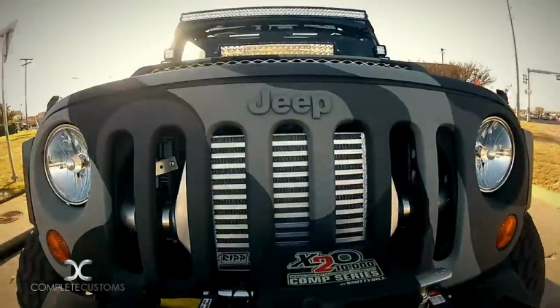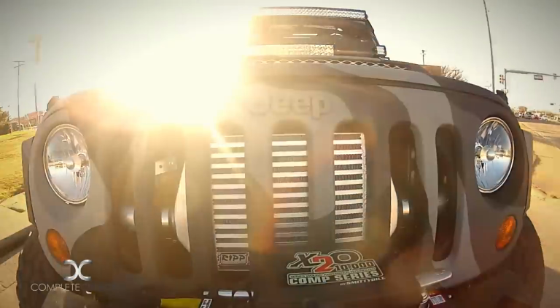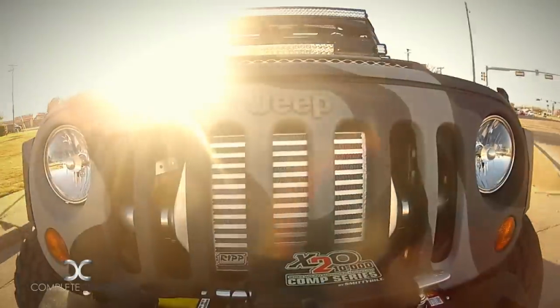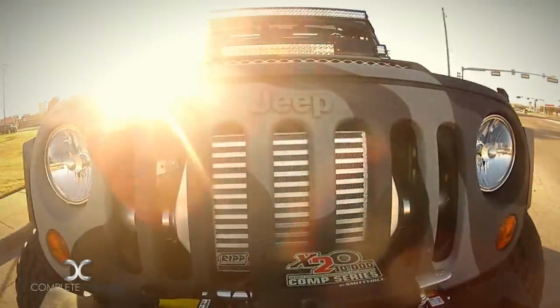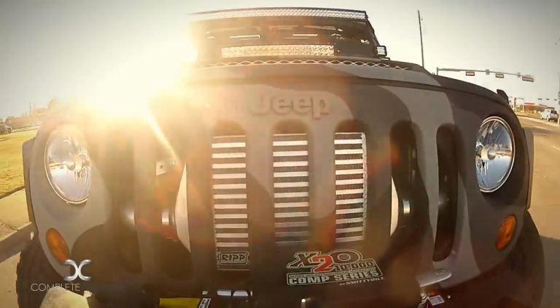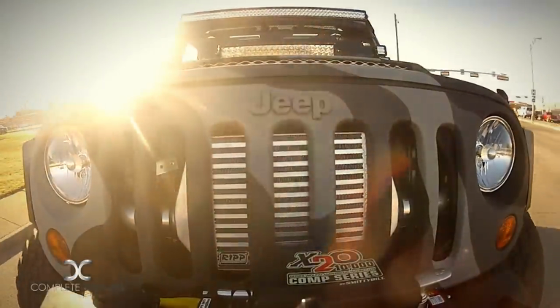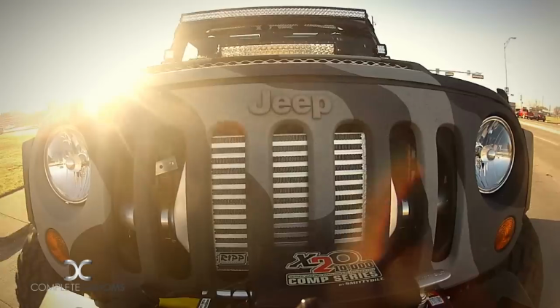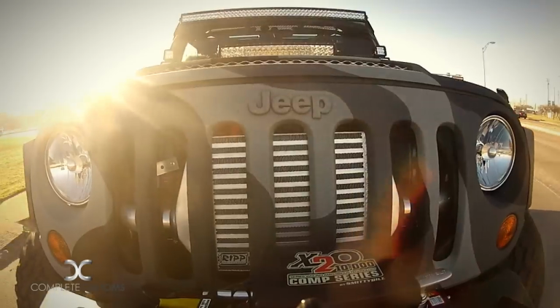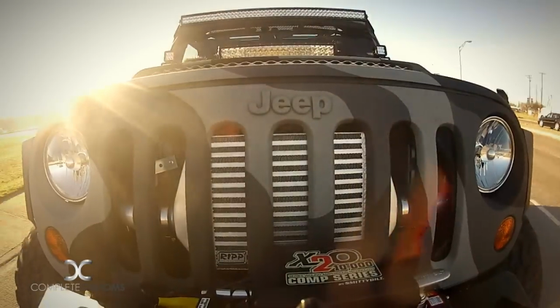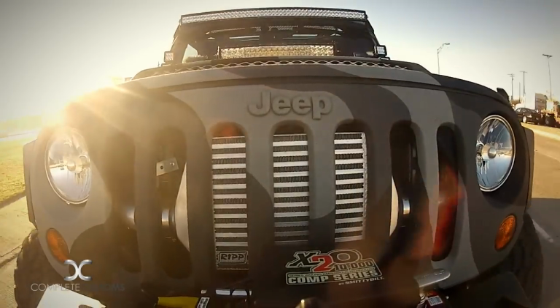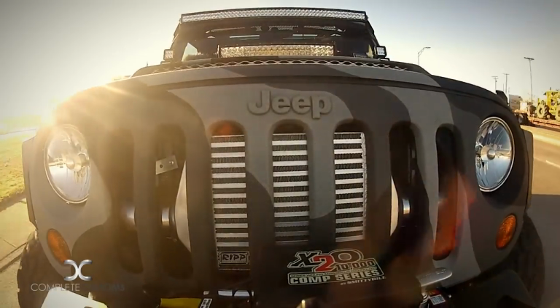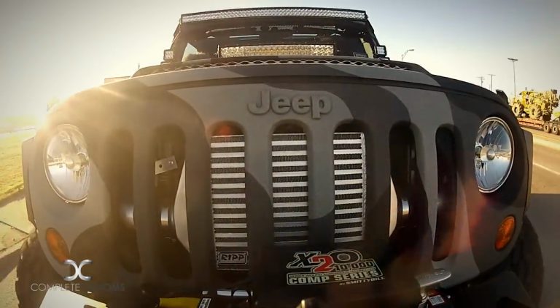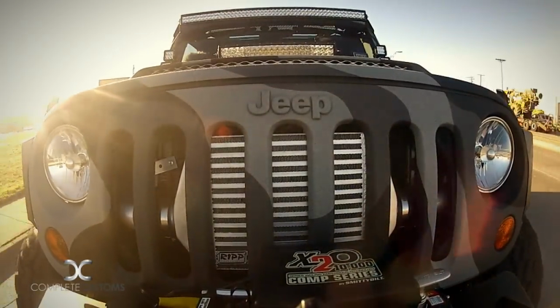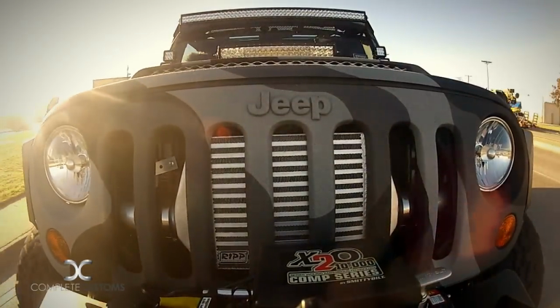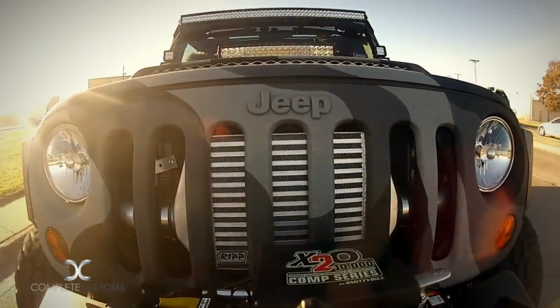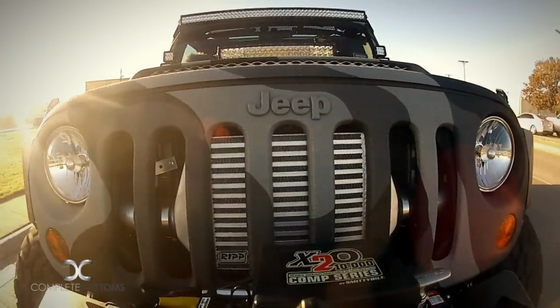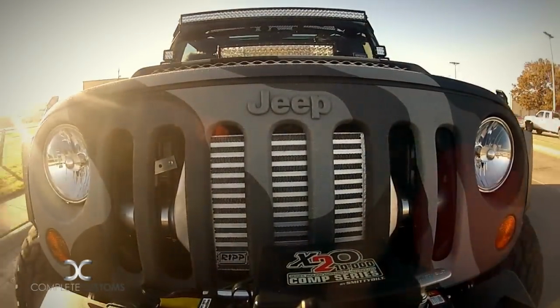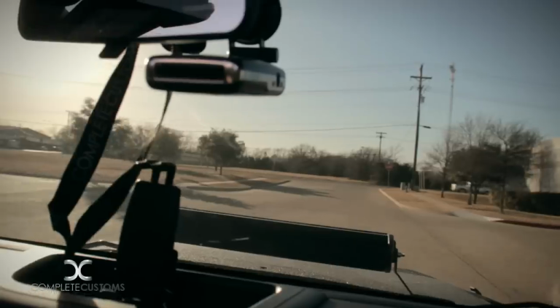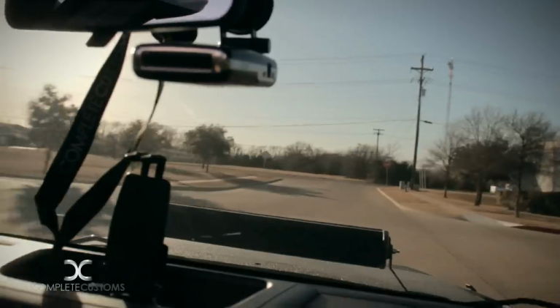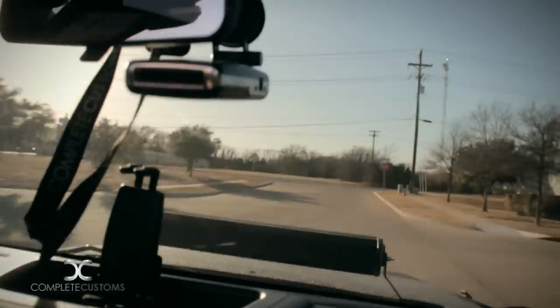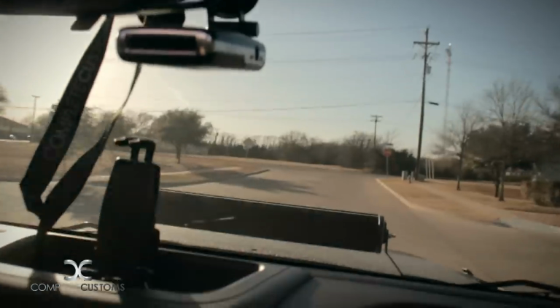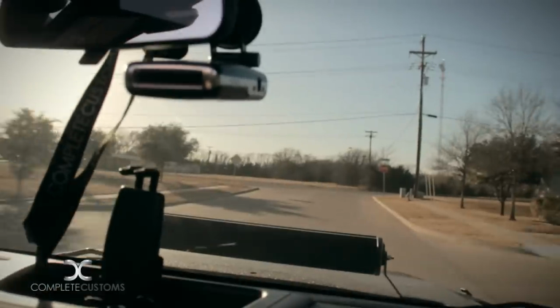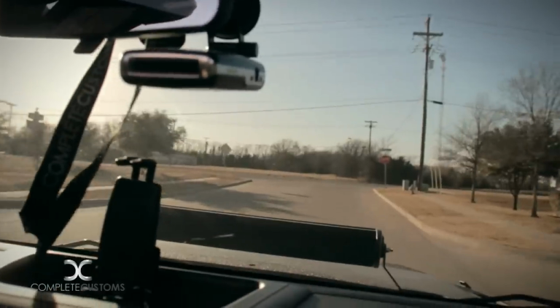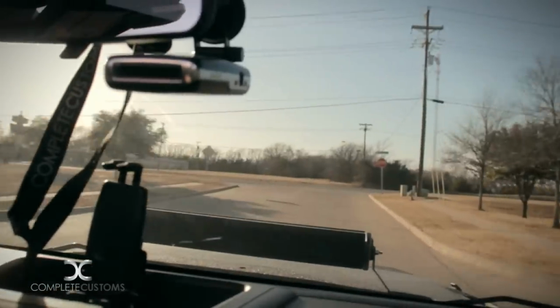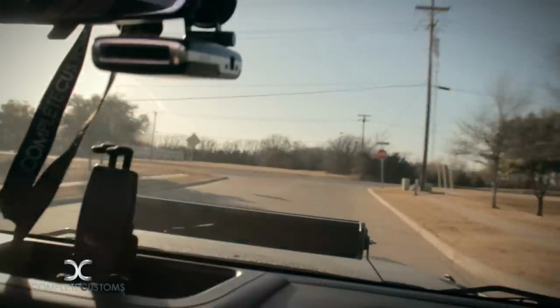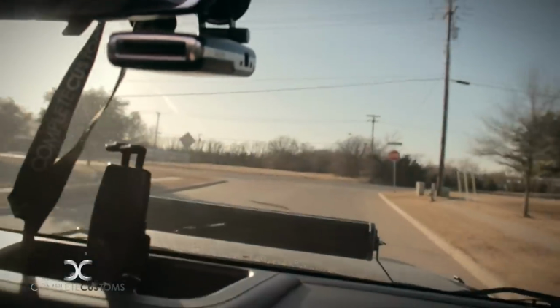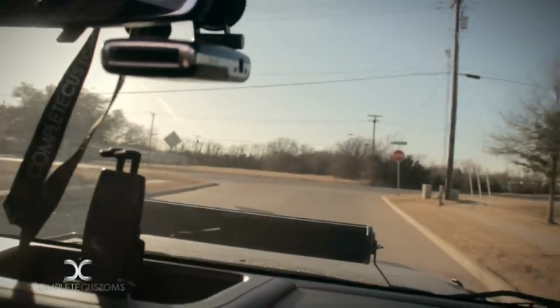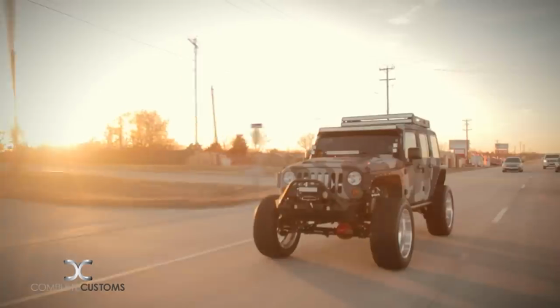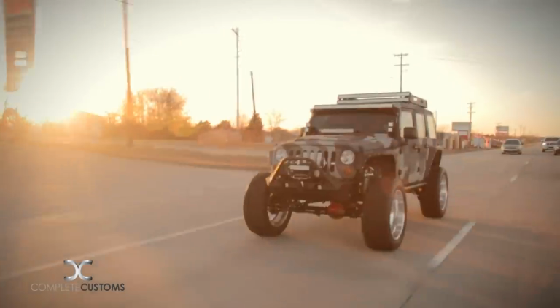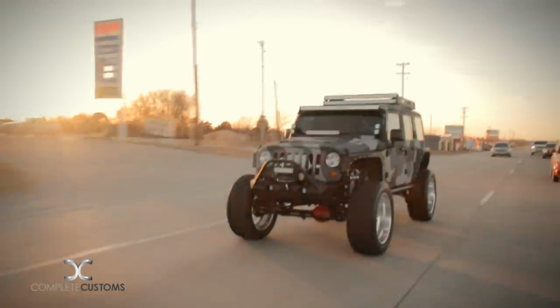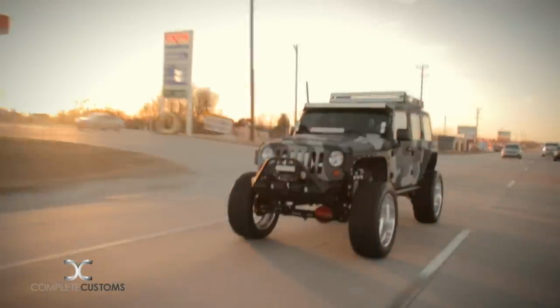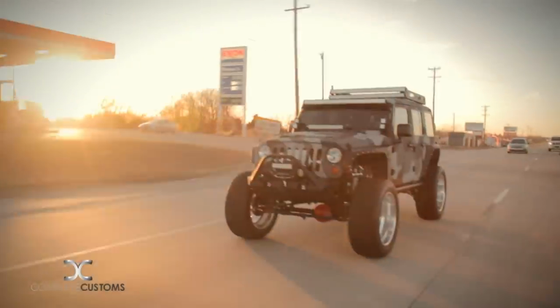We decided to build a Jeep. It's a little bit outside of our norm due to the market. There's a huge Jeep market and we wanted to tackle that market.